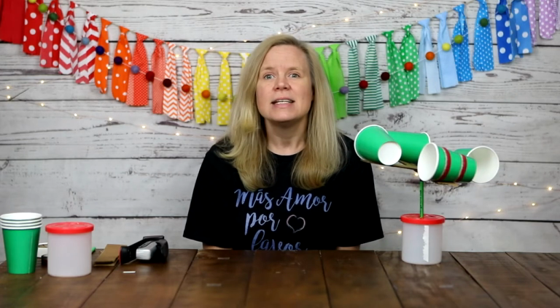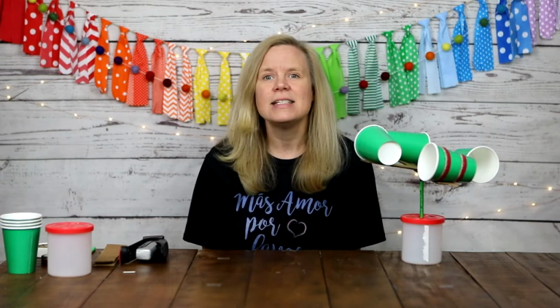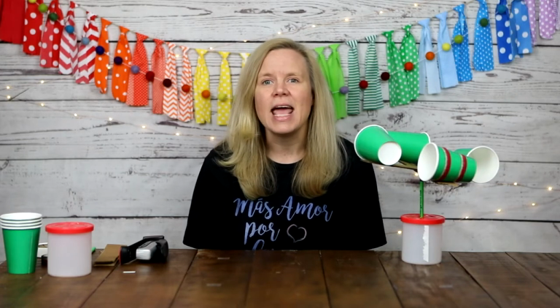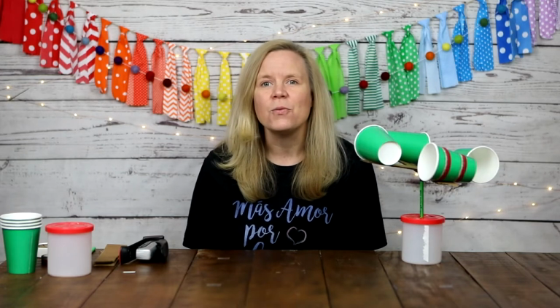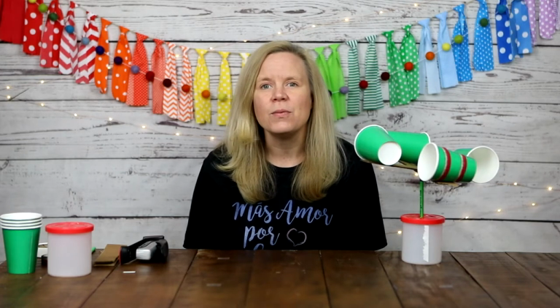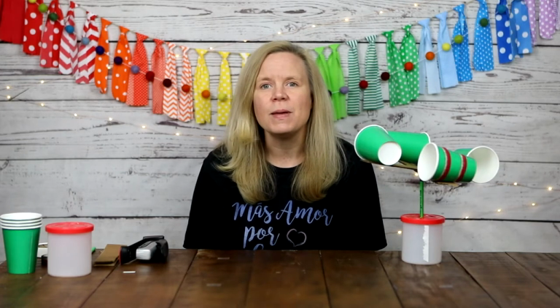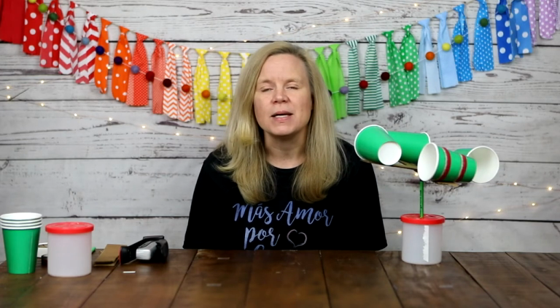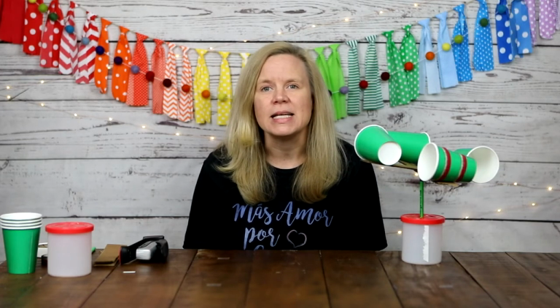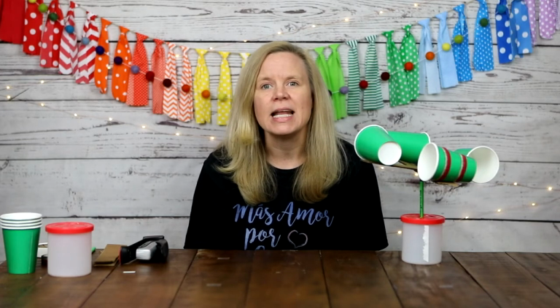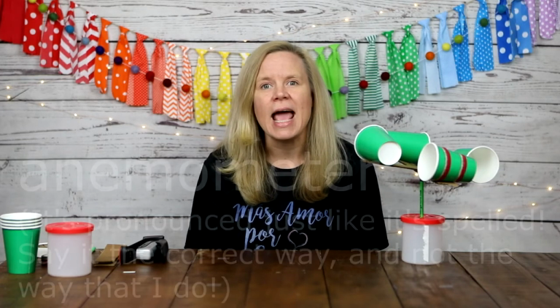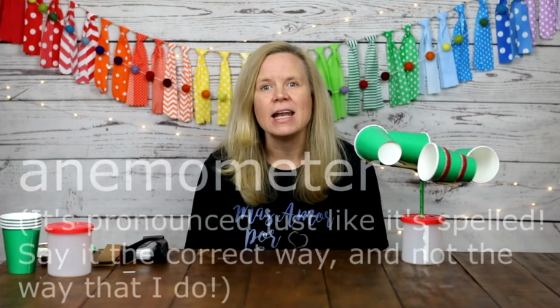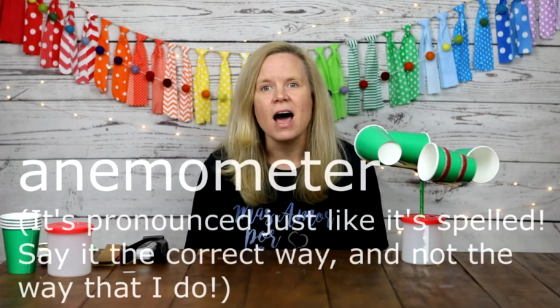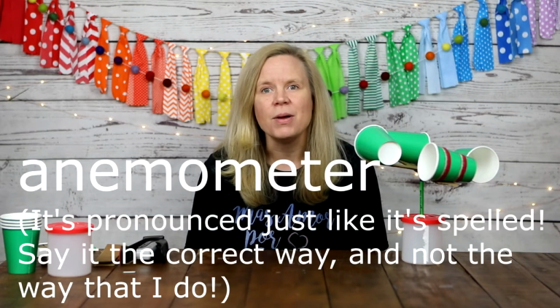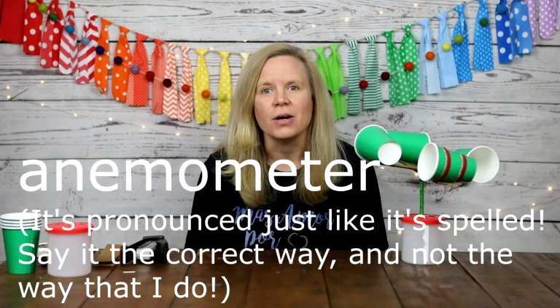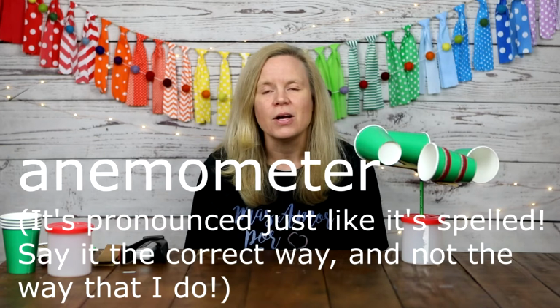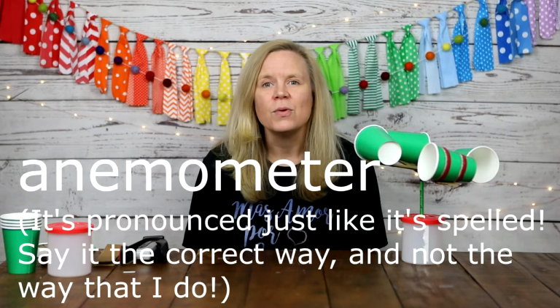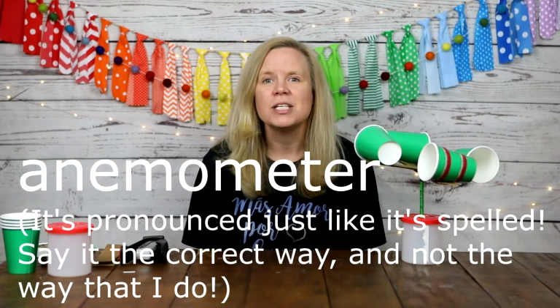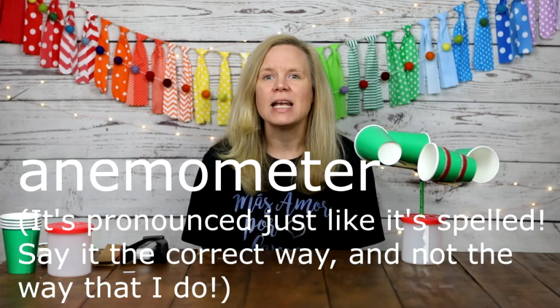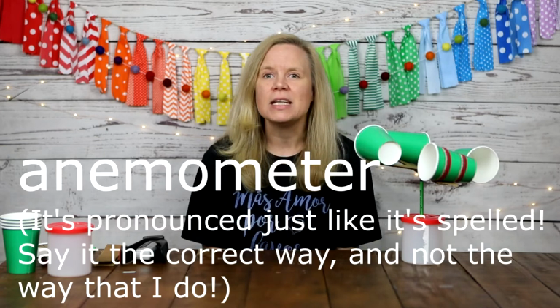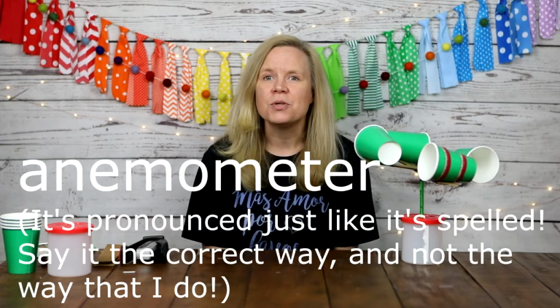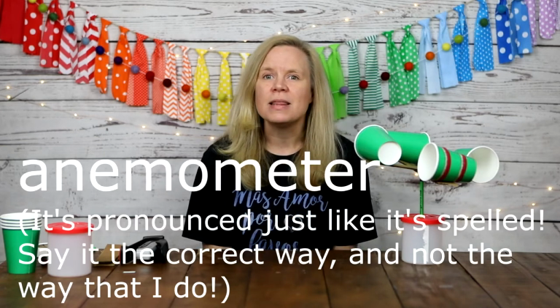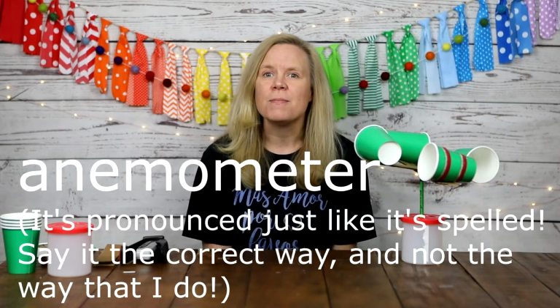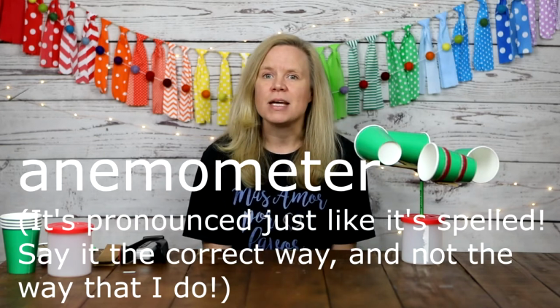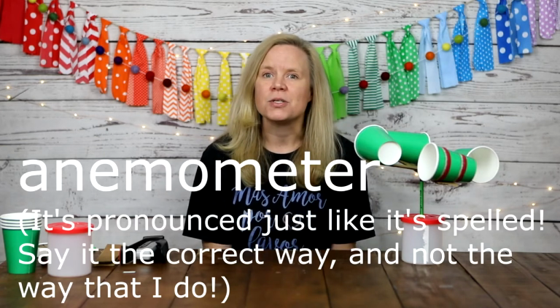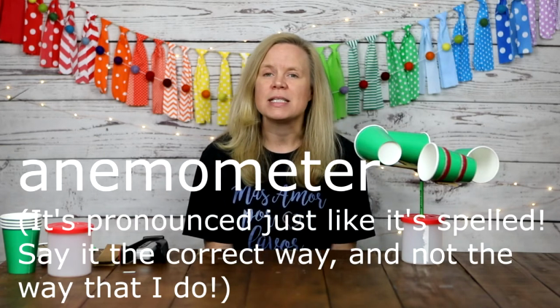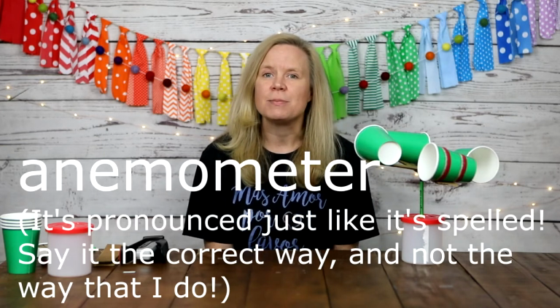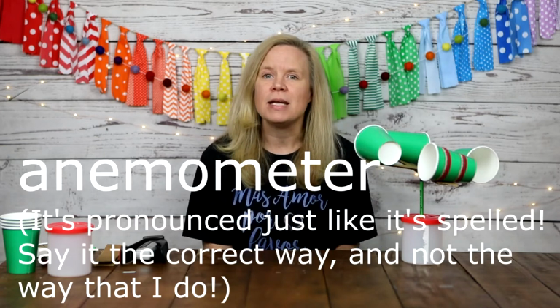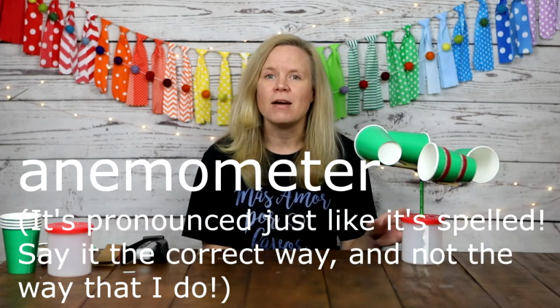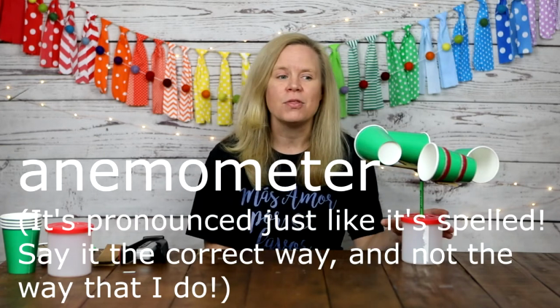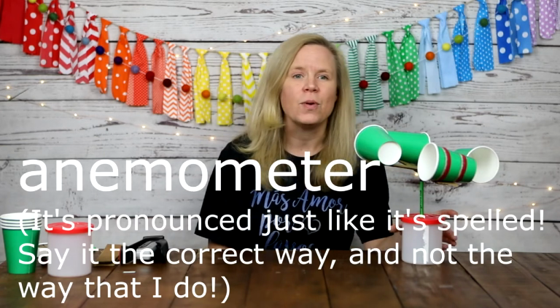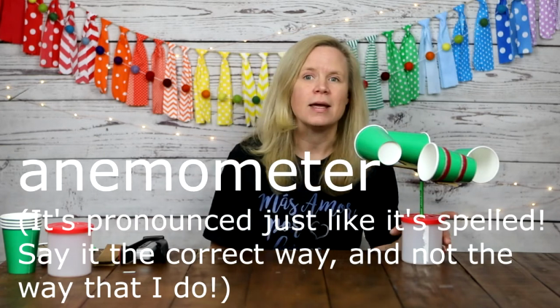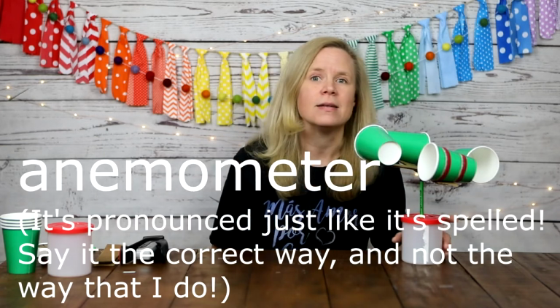Today we will be building an anemometer, which is an instrument that measures the speed of the wind.